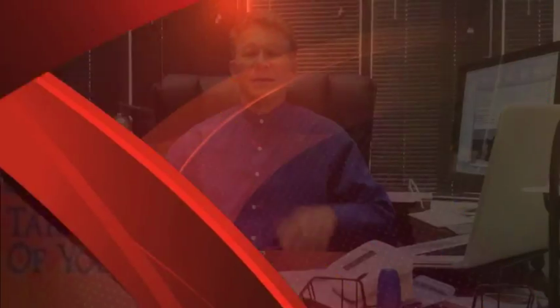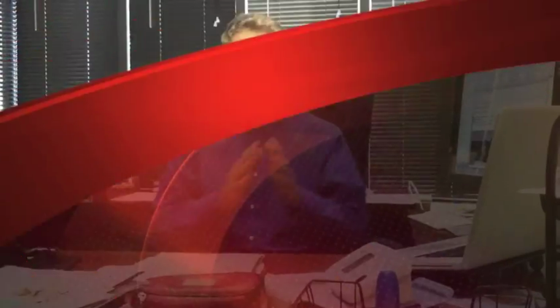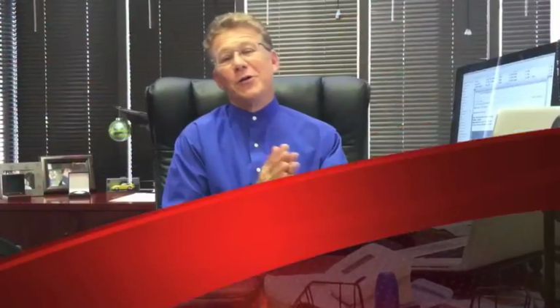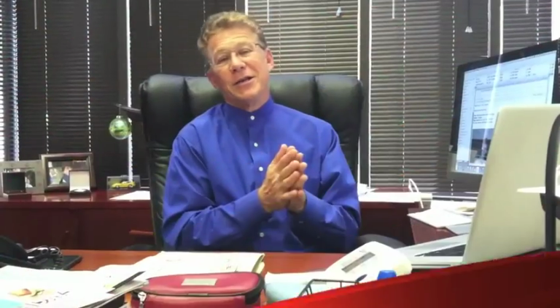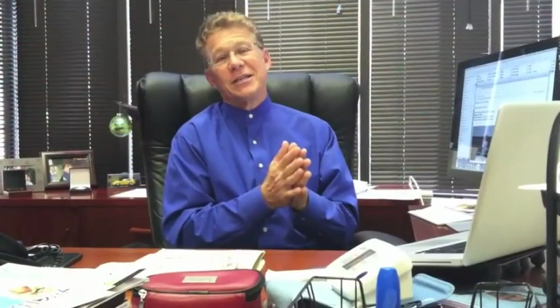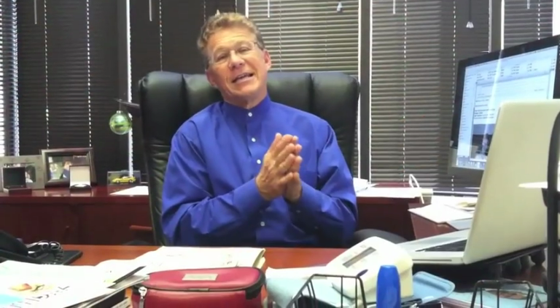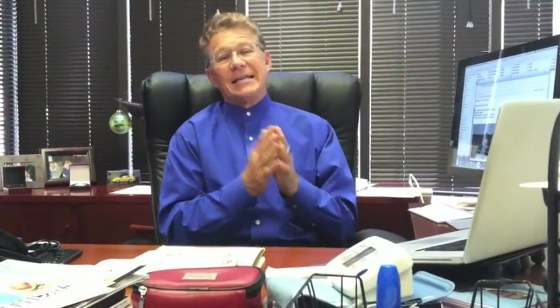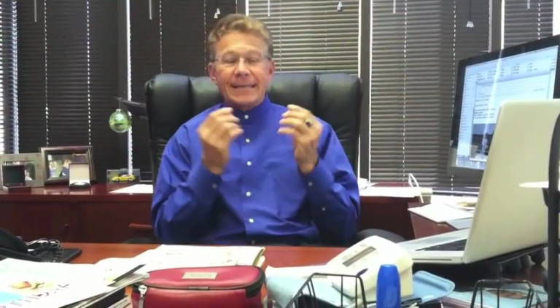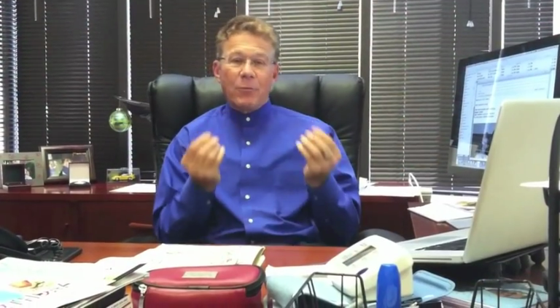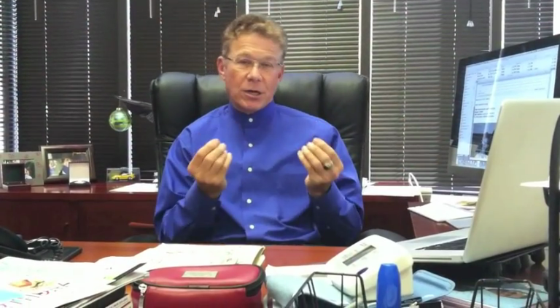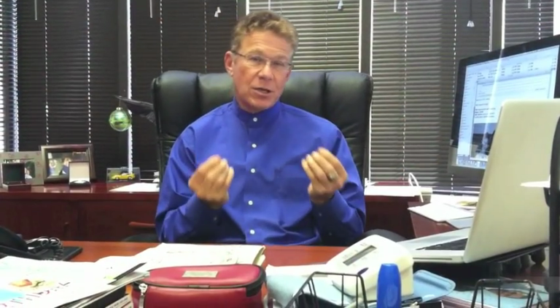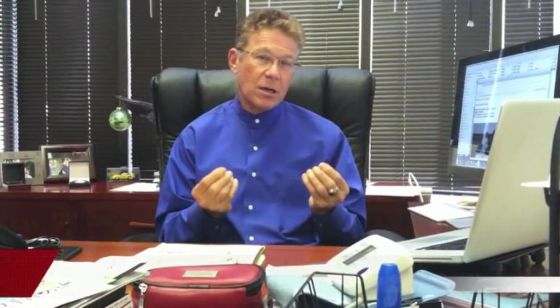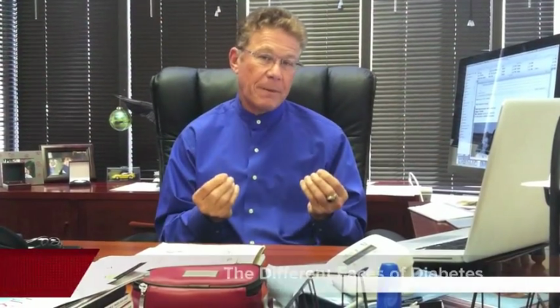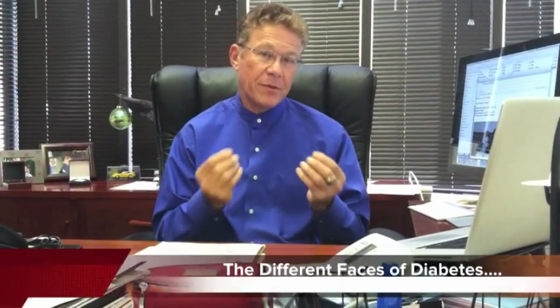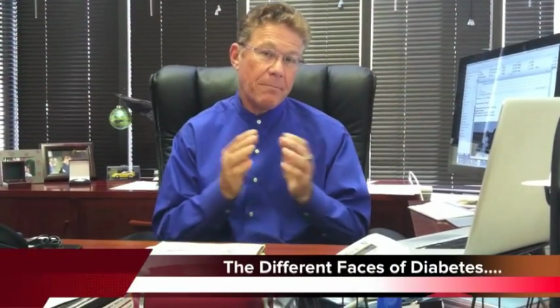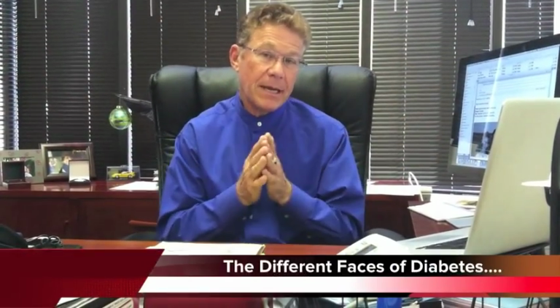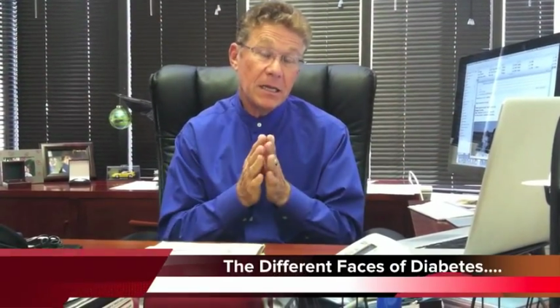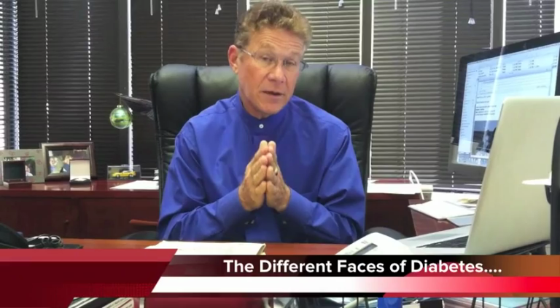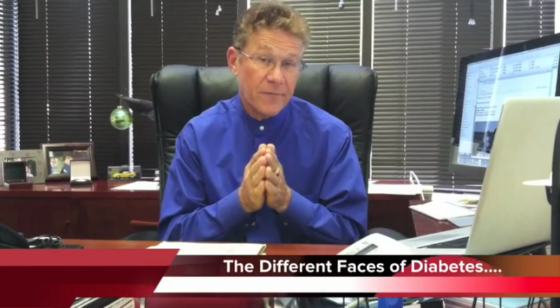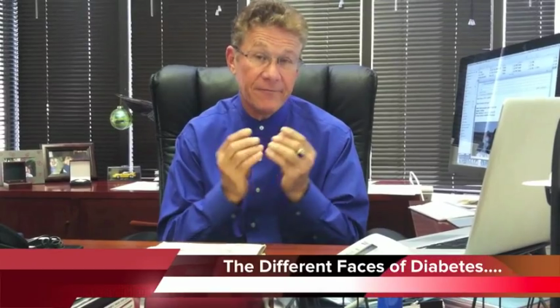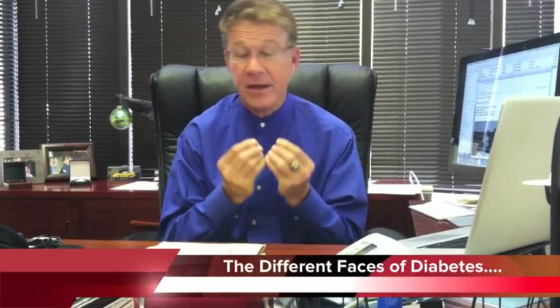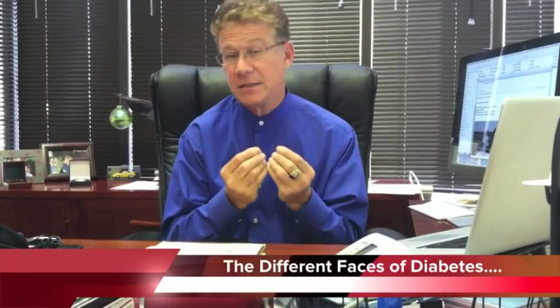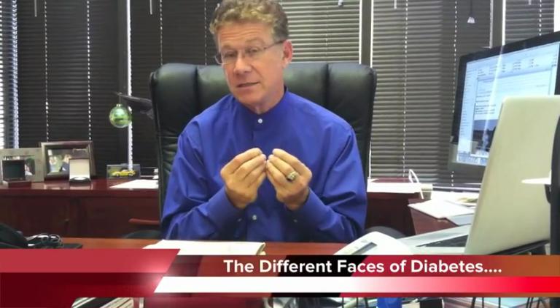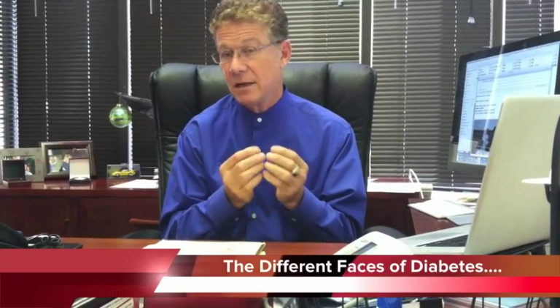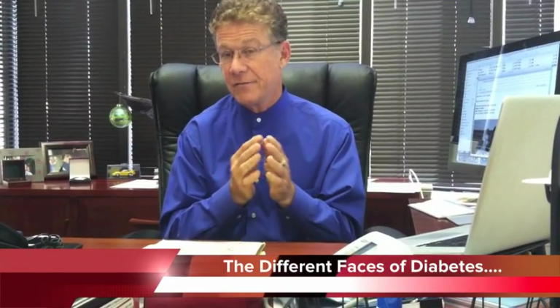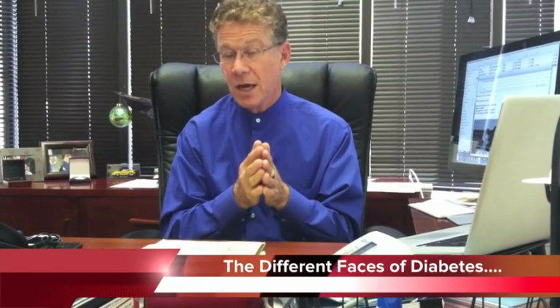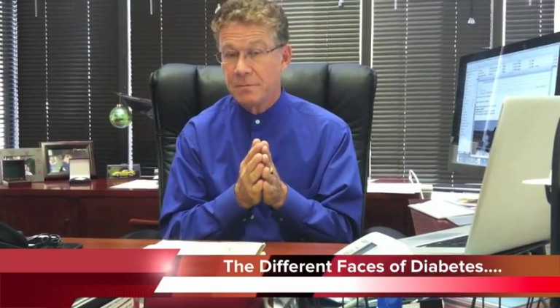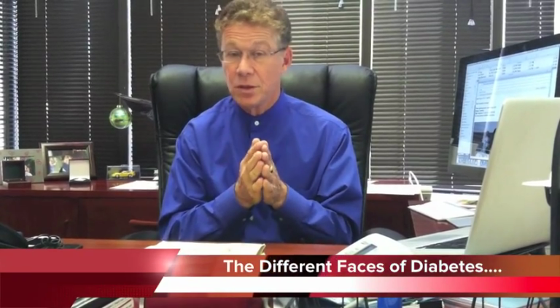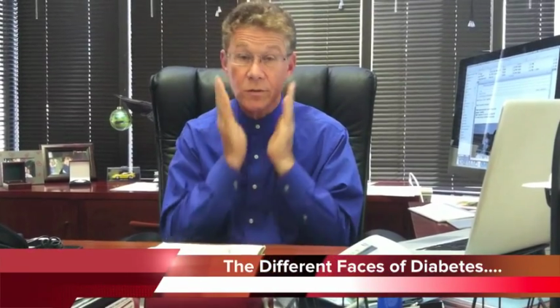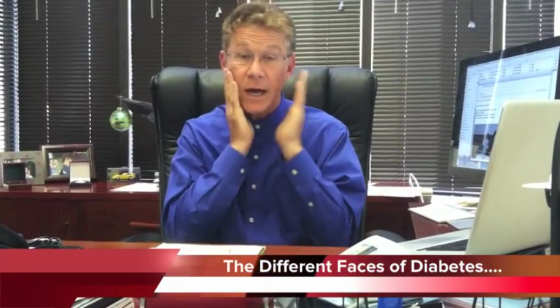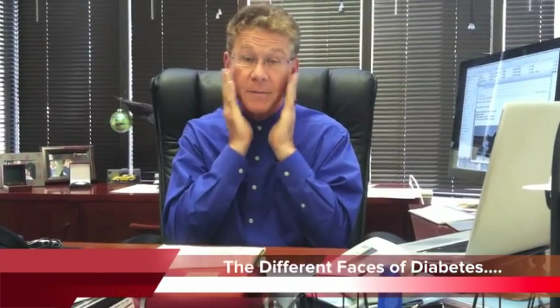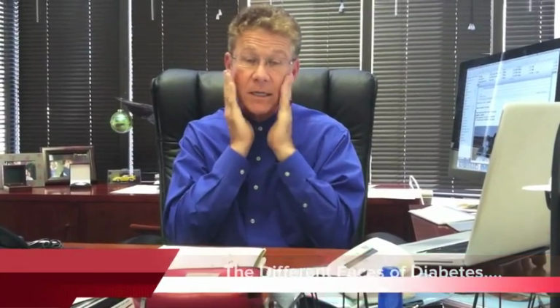Hello nation, today we're going to talk about the many different faces of type 2 diabetes.